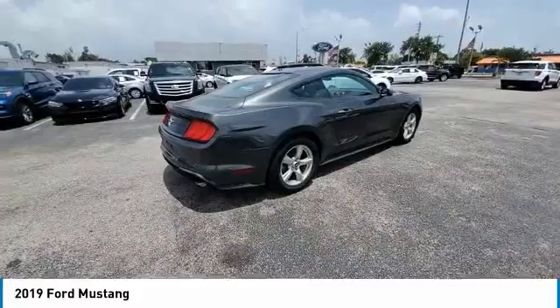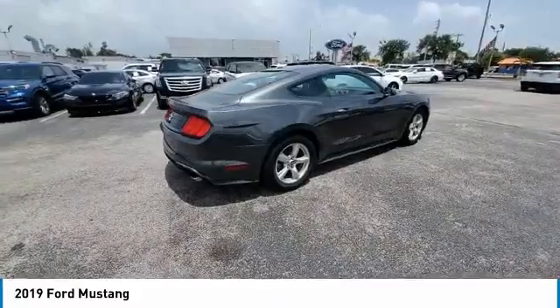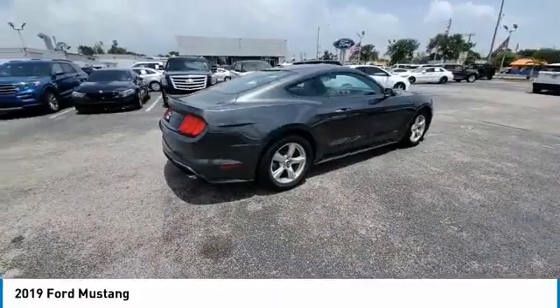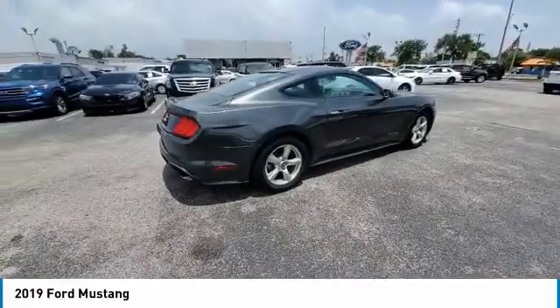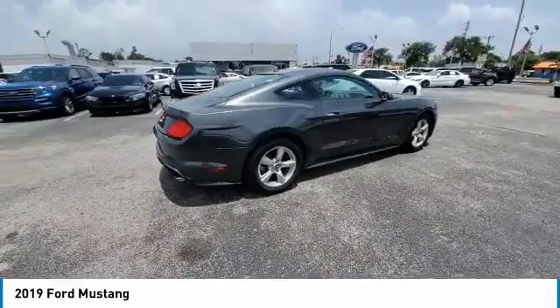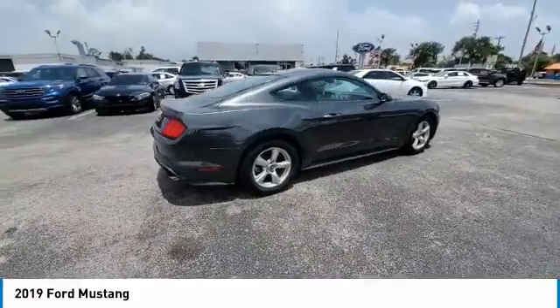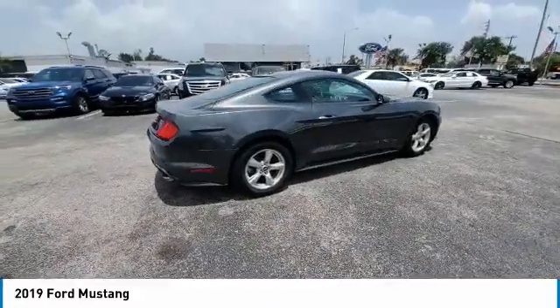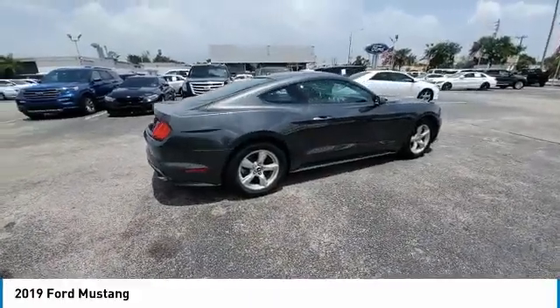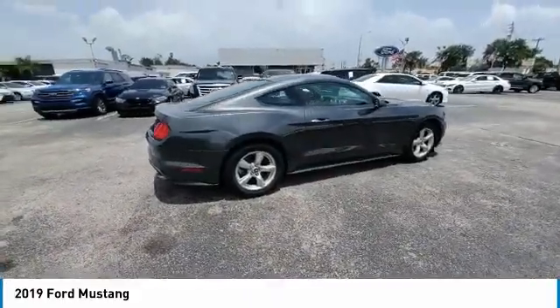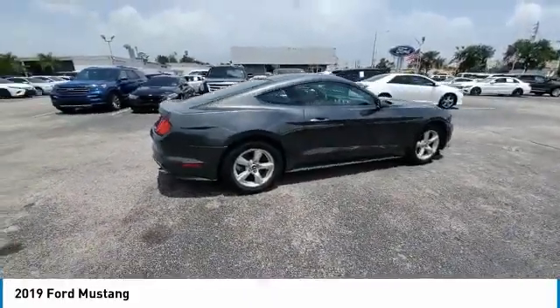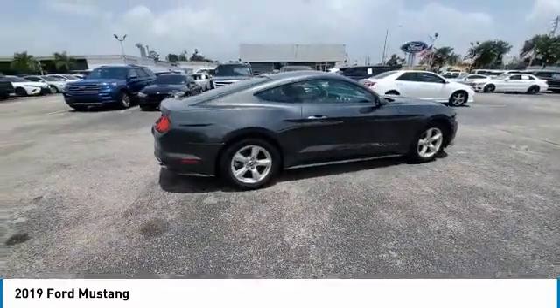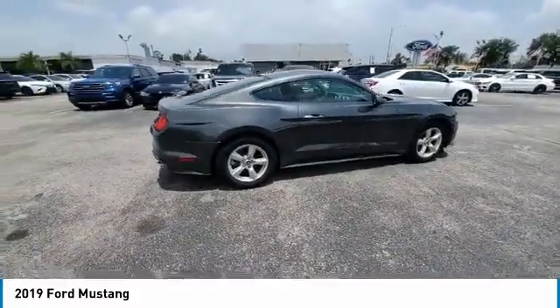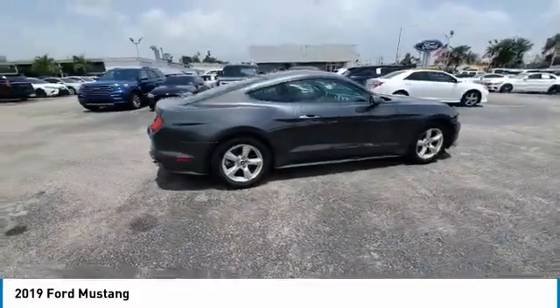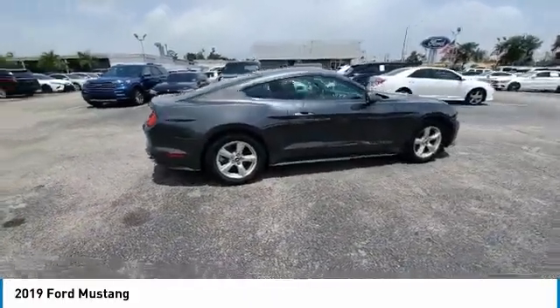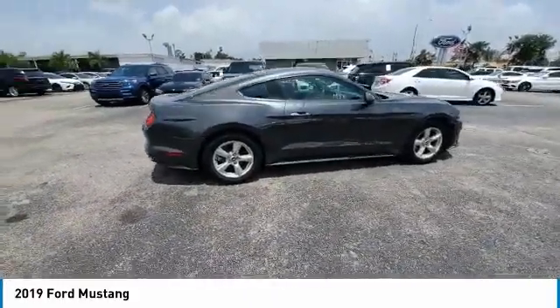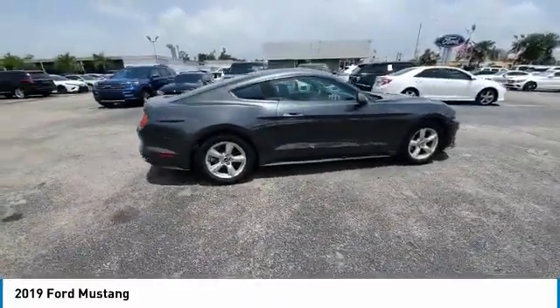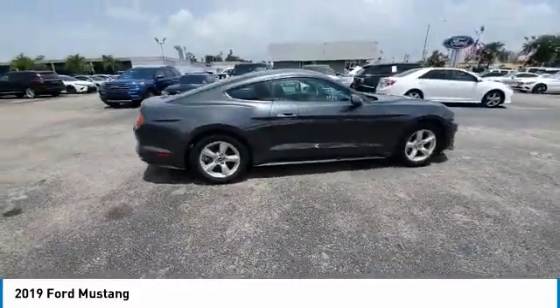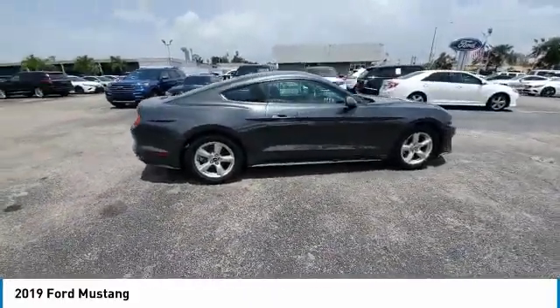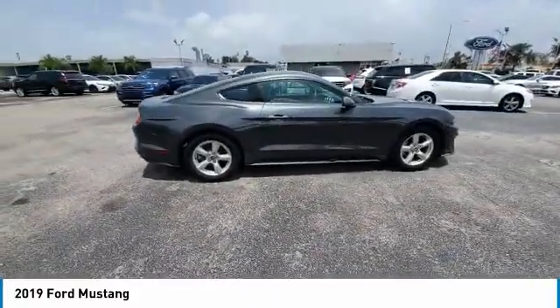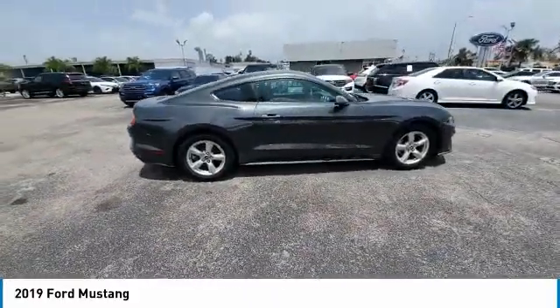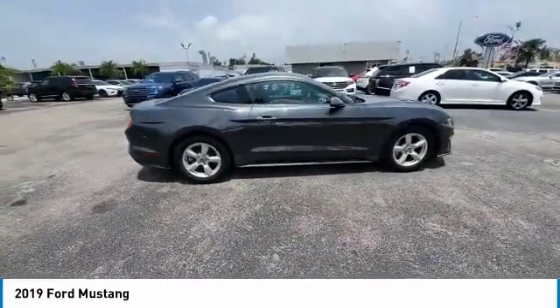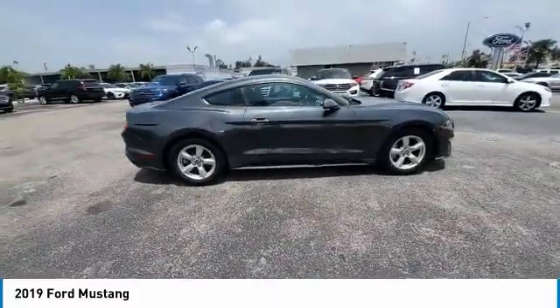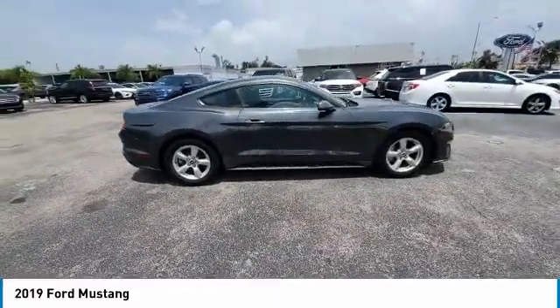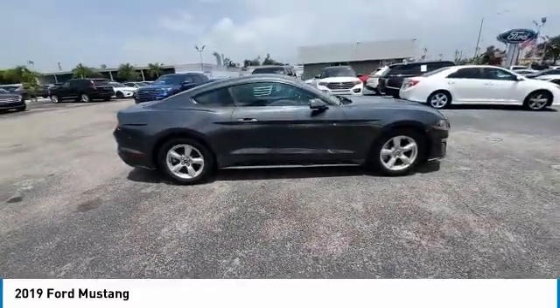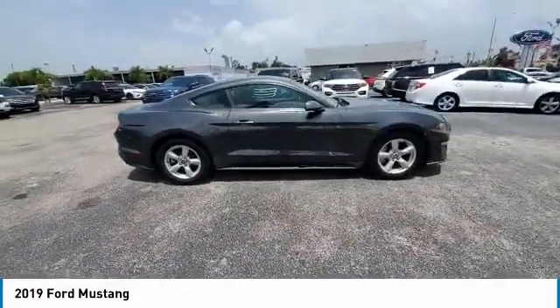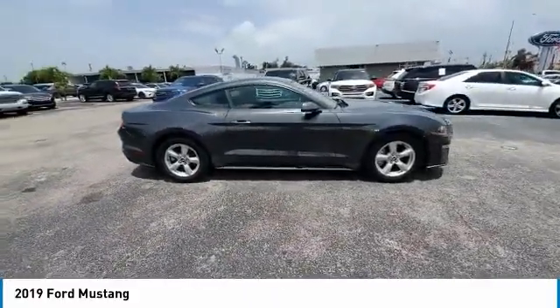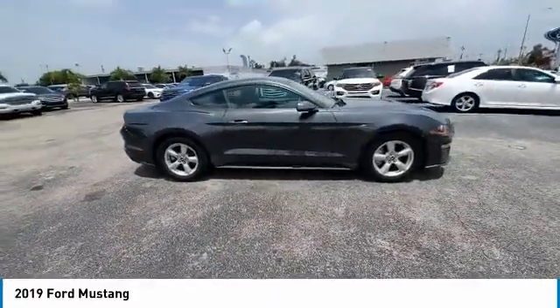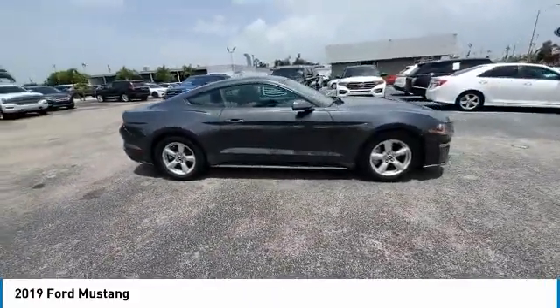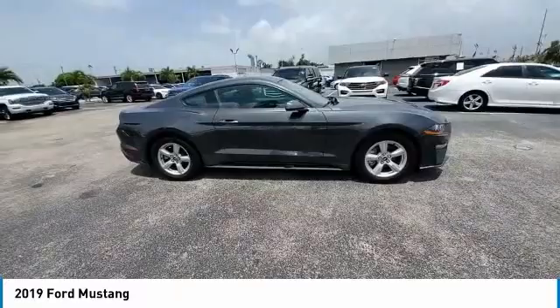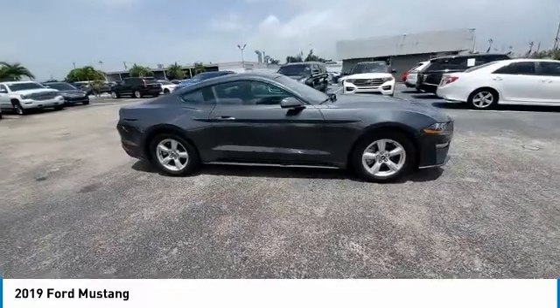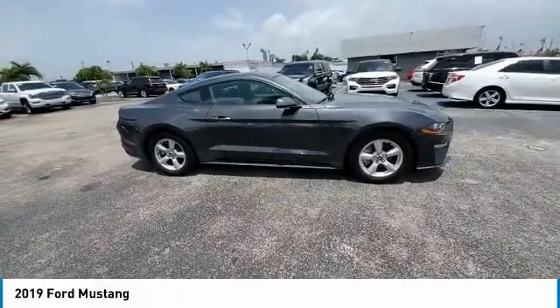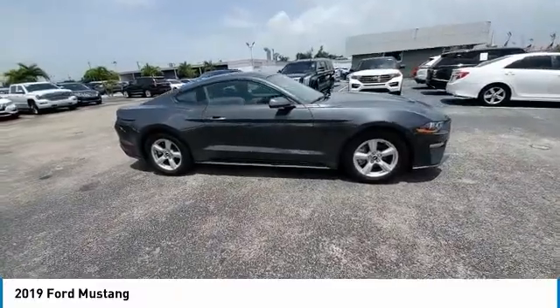Power steering. If you like it online, you'll love it in your driveway. Take it for a spin today.